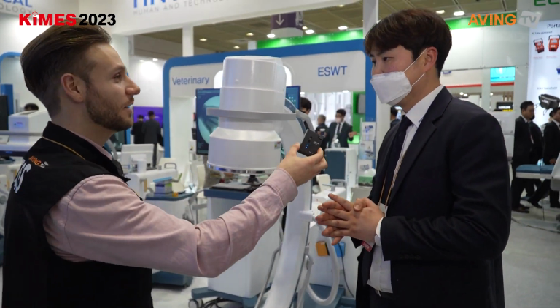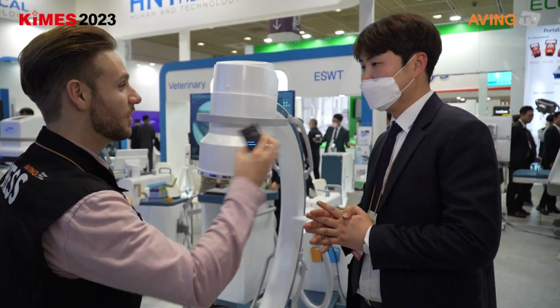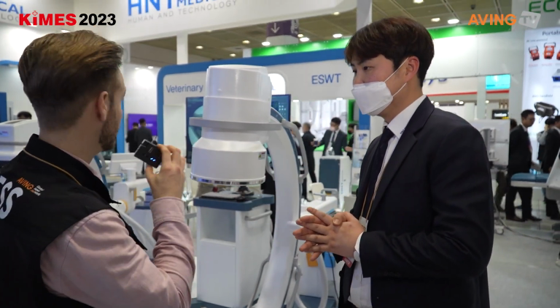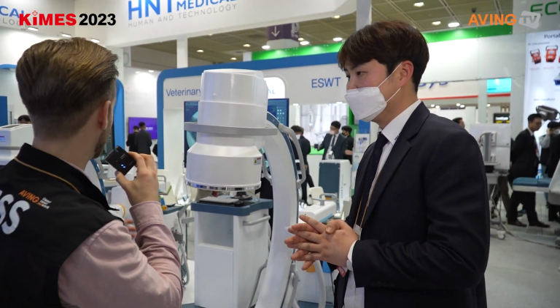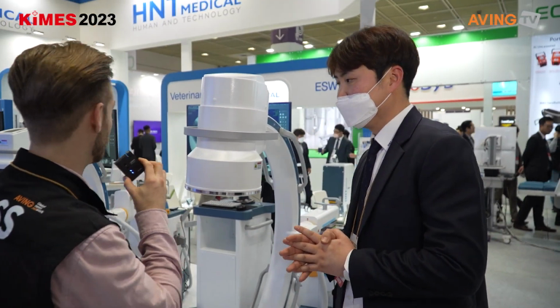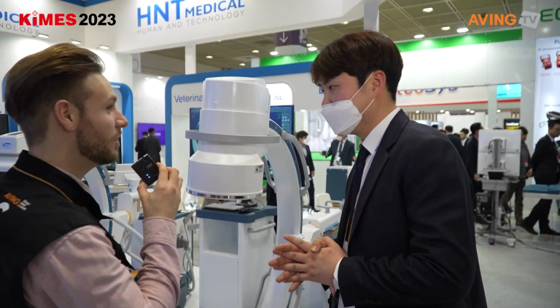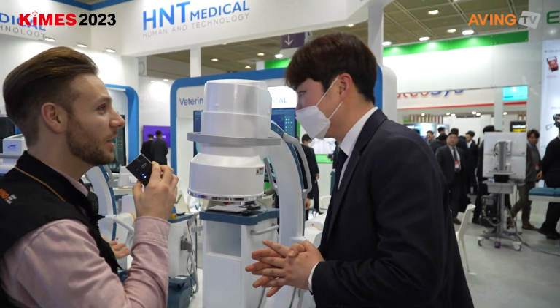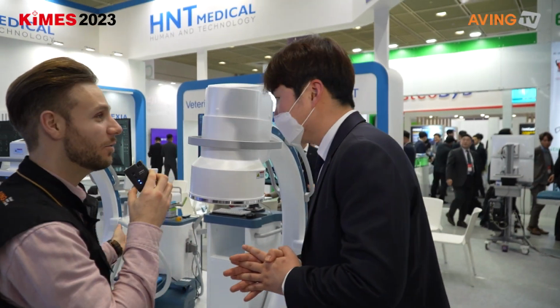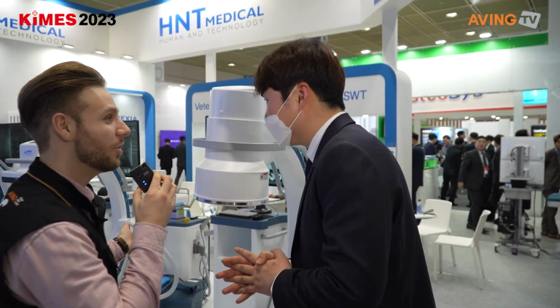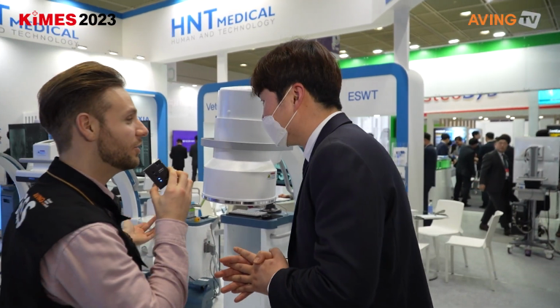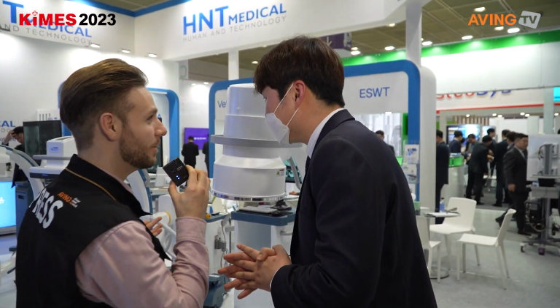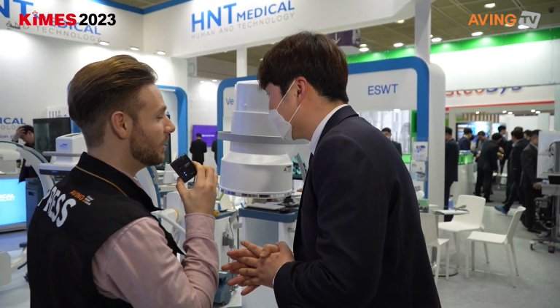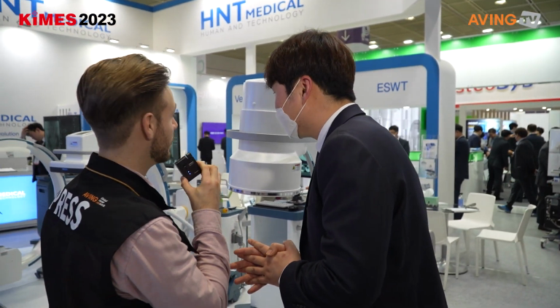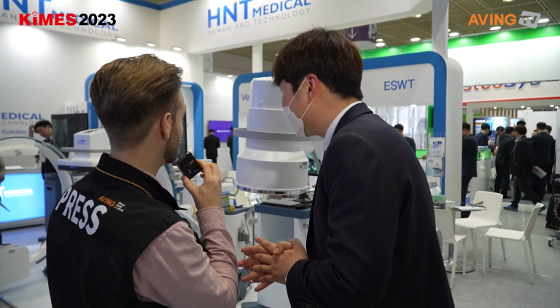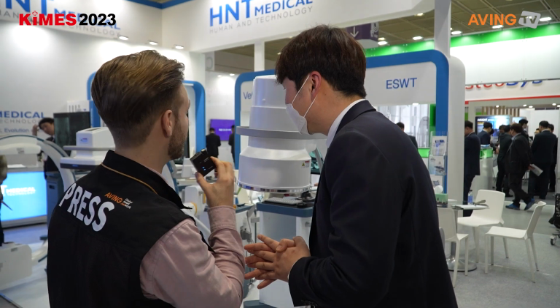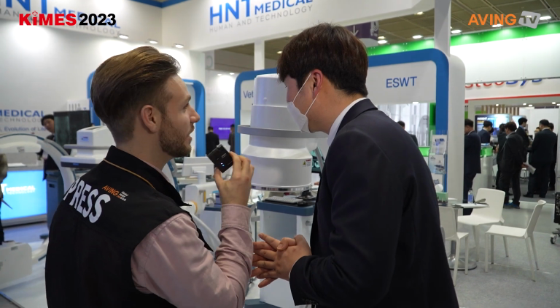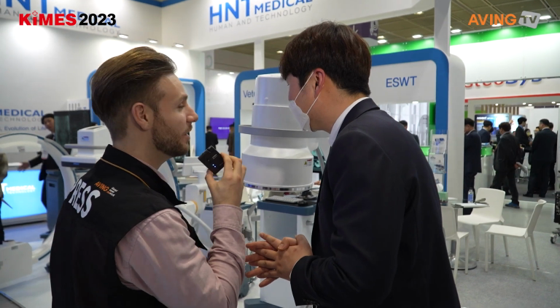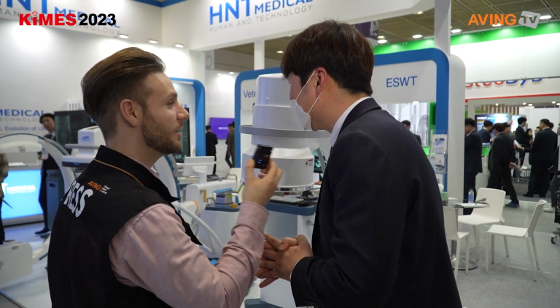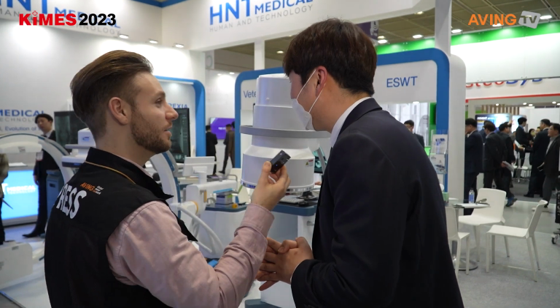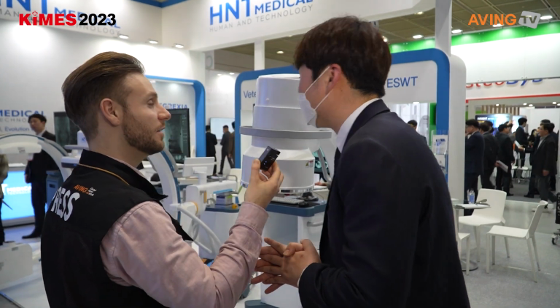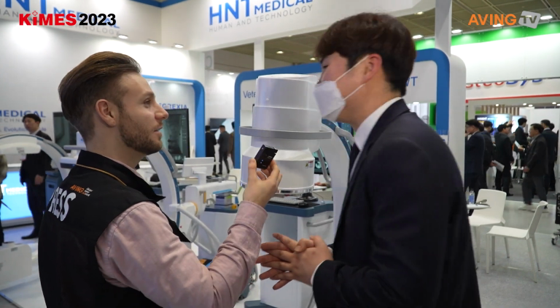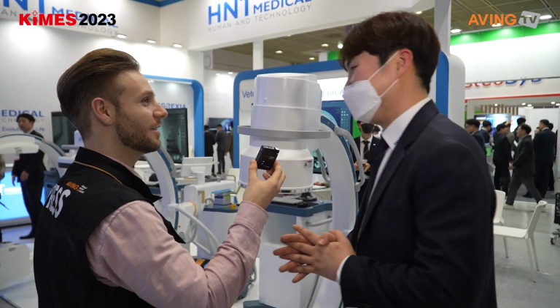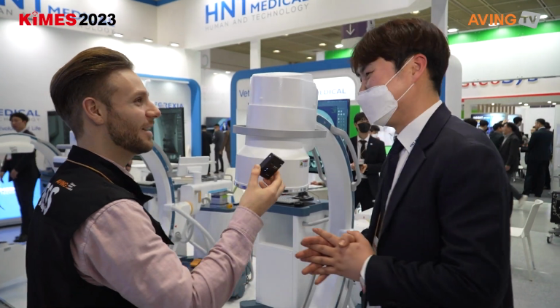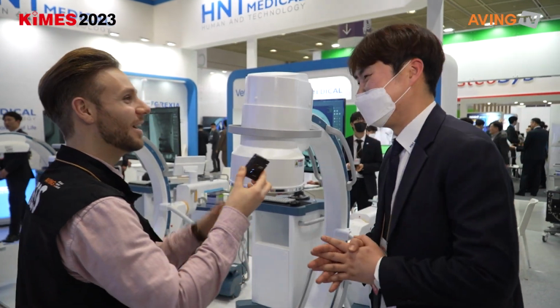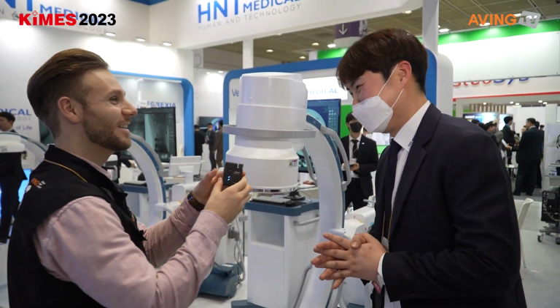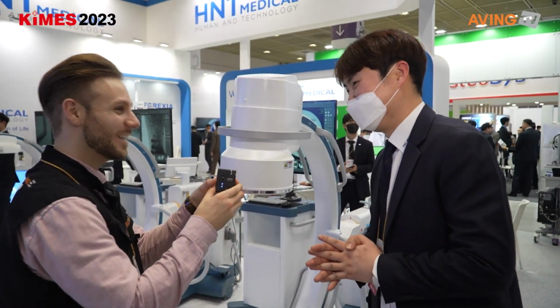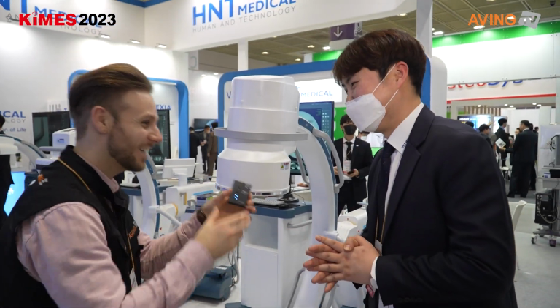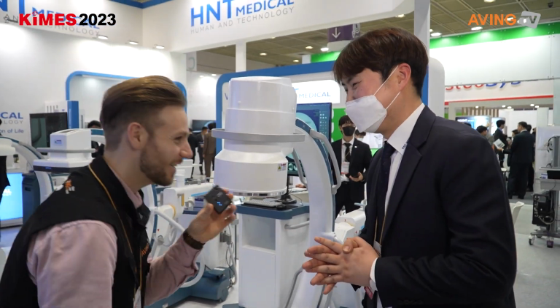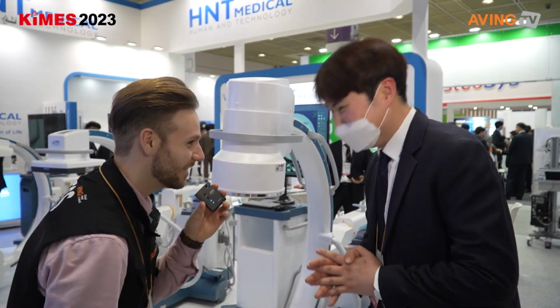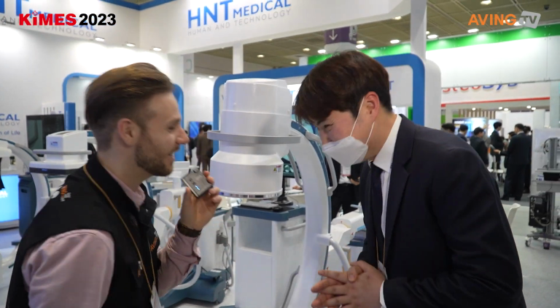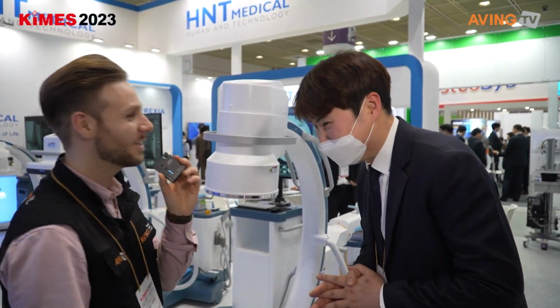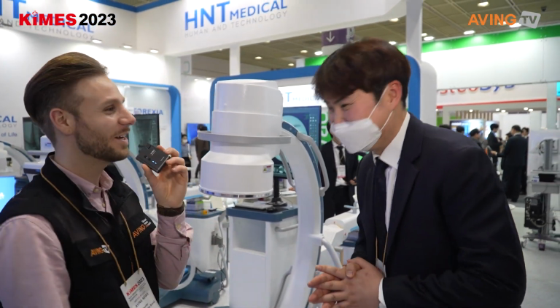Do you want to show us something else? No, this is all we have. Thank you.